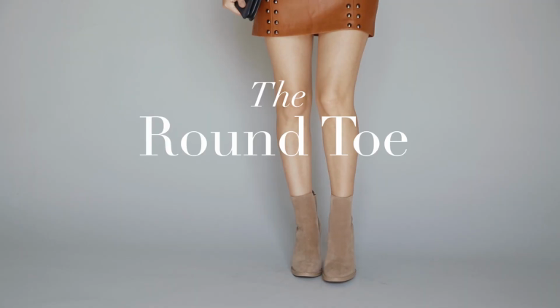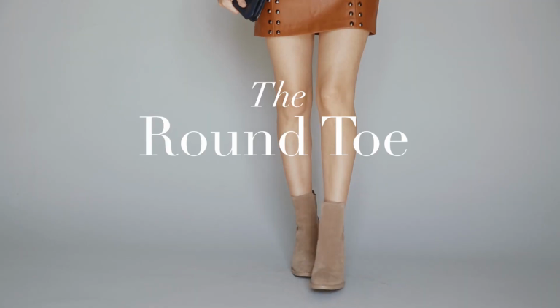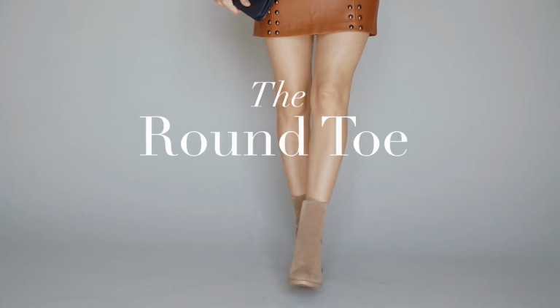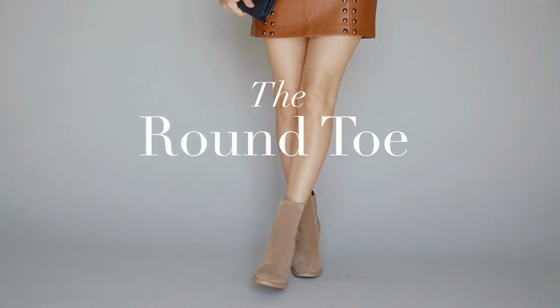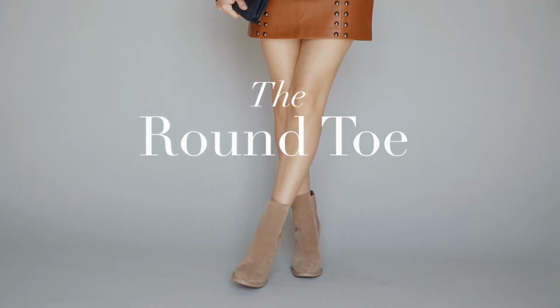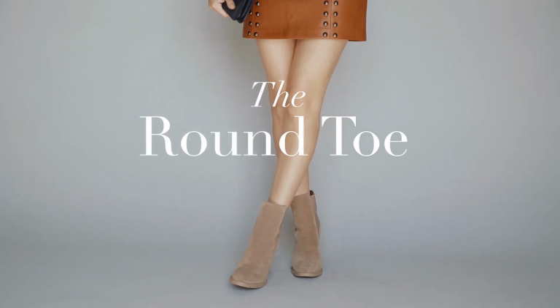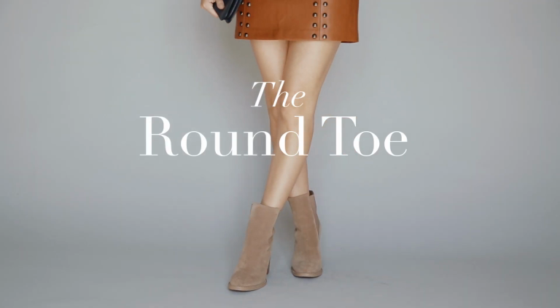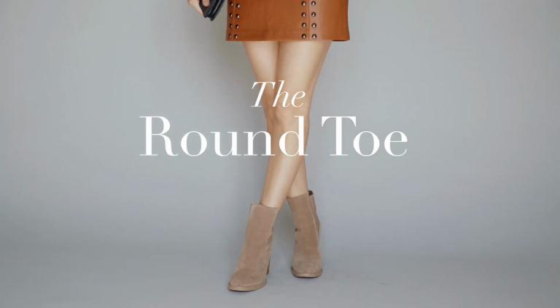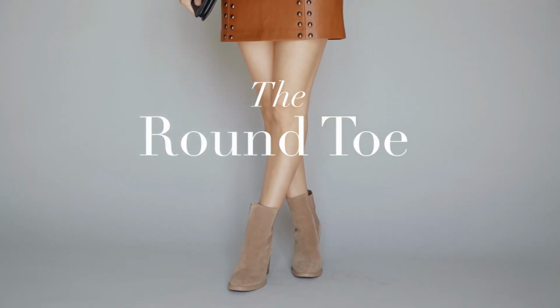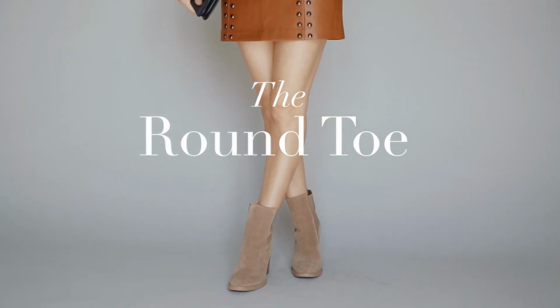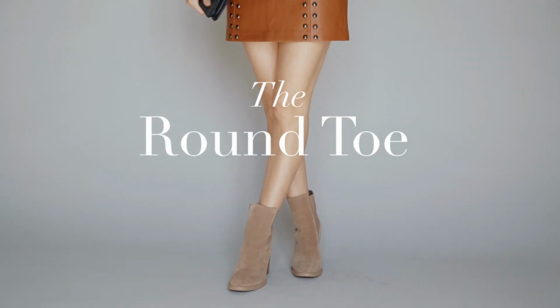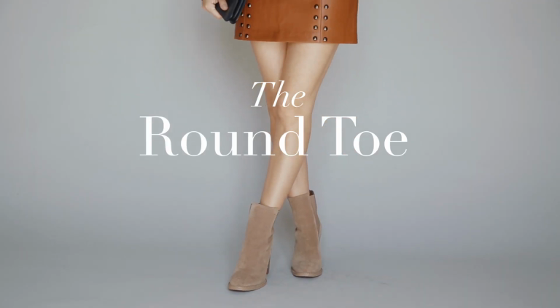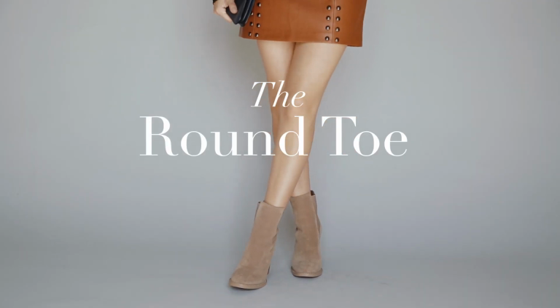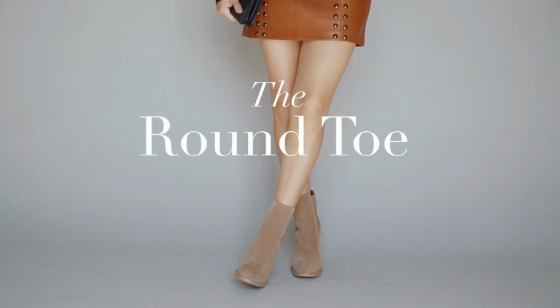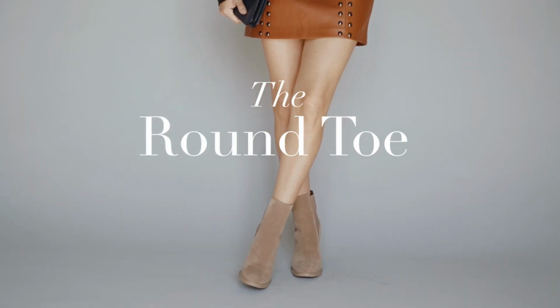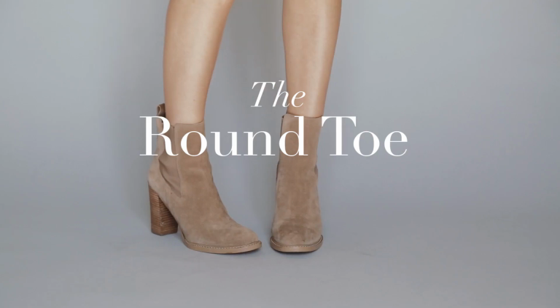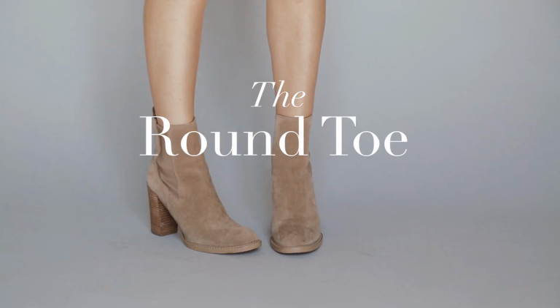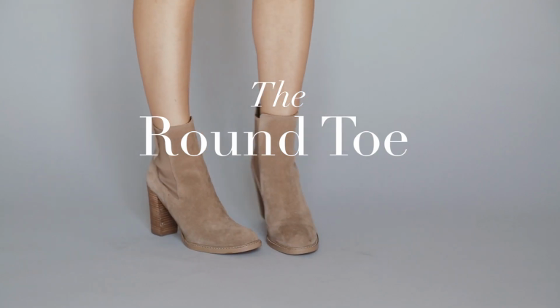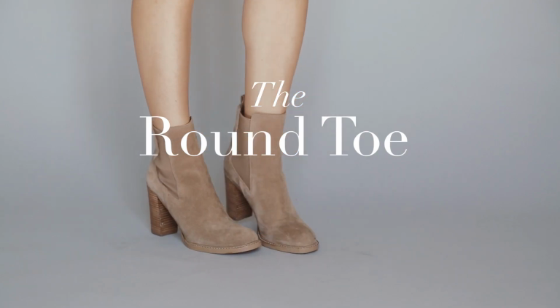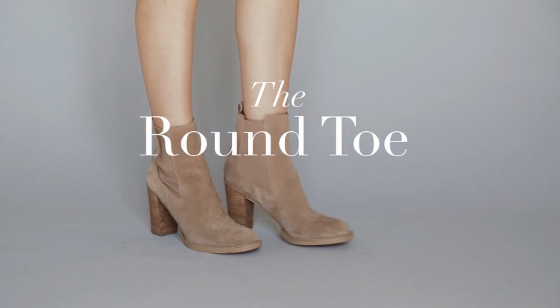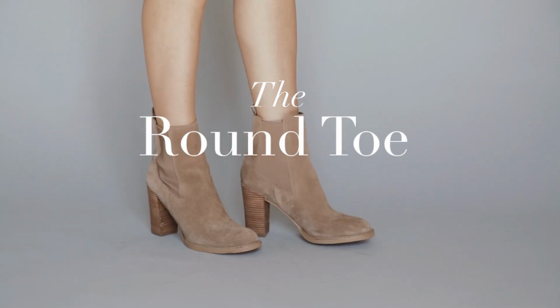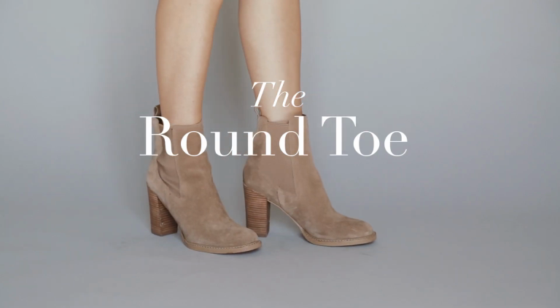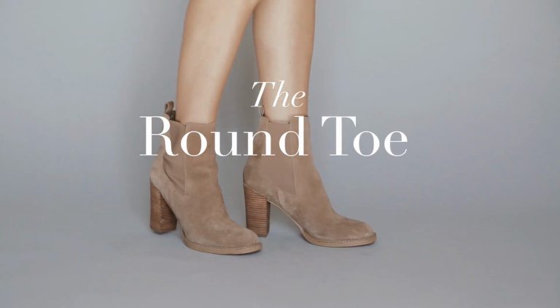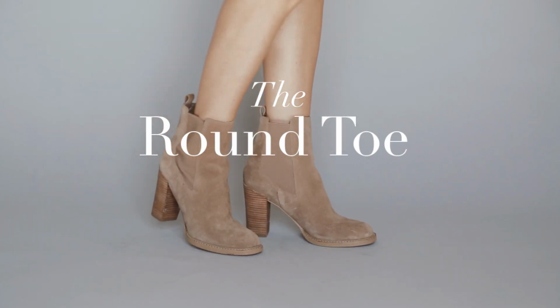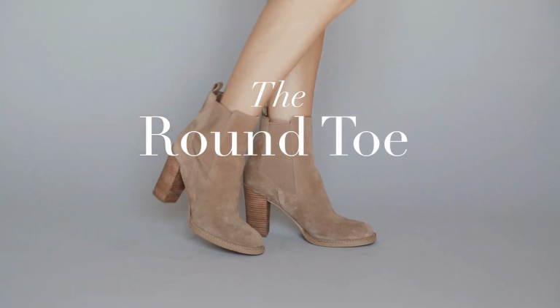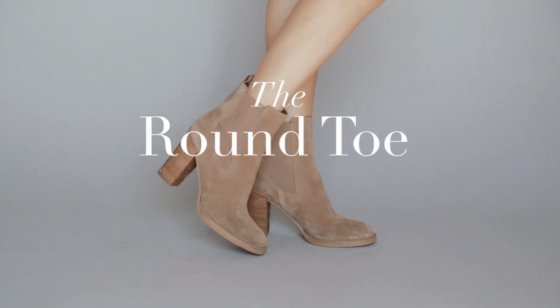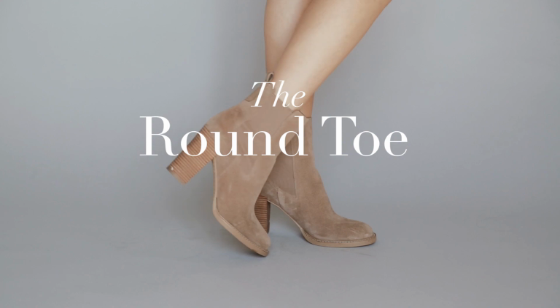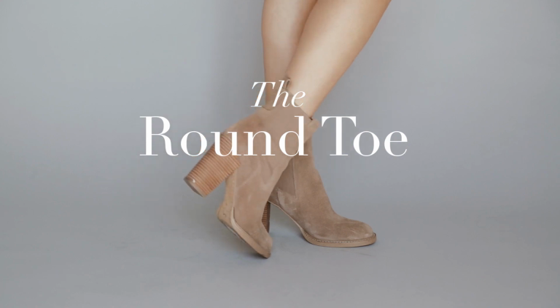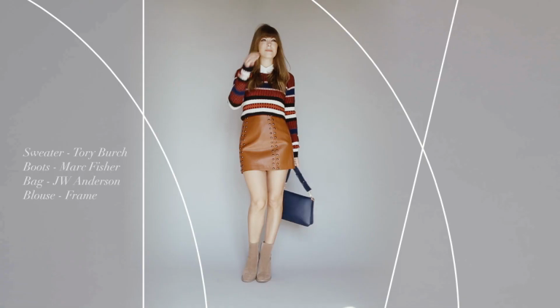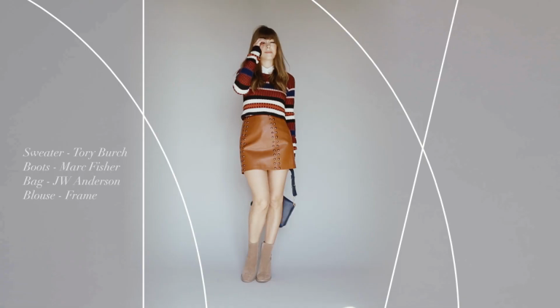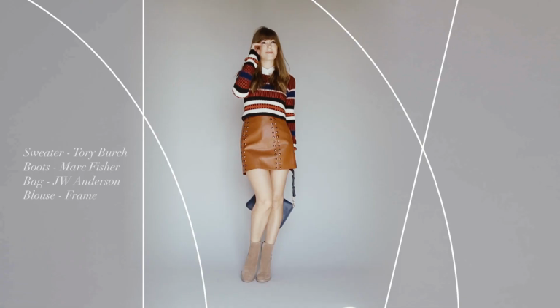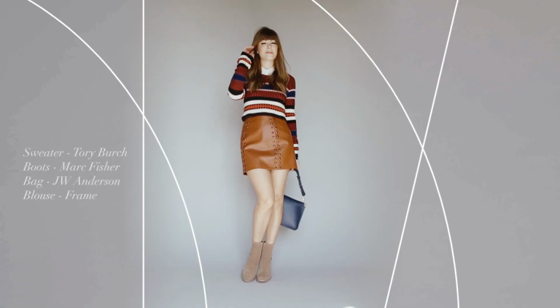This season, it's all about the detail and silhouette. A round toe is more playful and gives a little ease to your look.